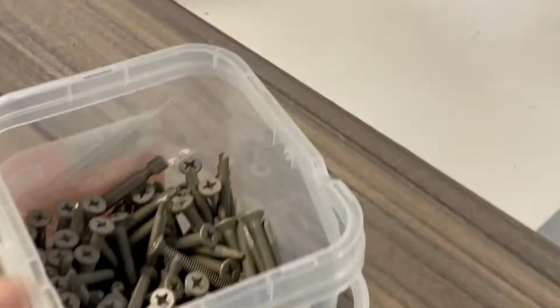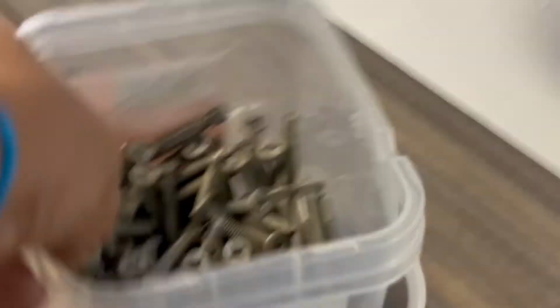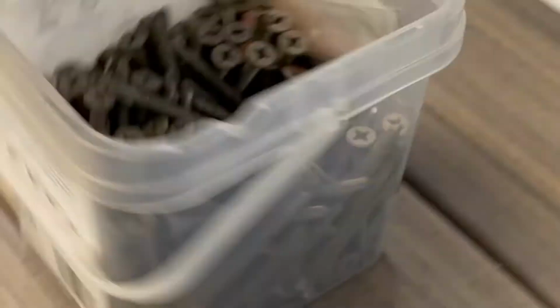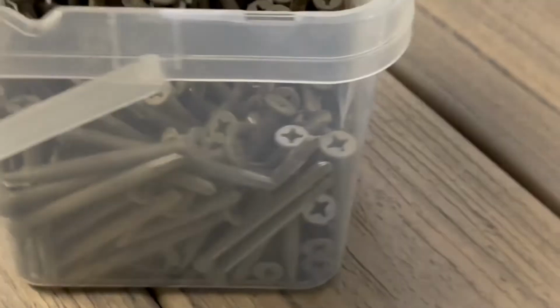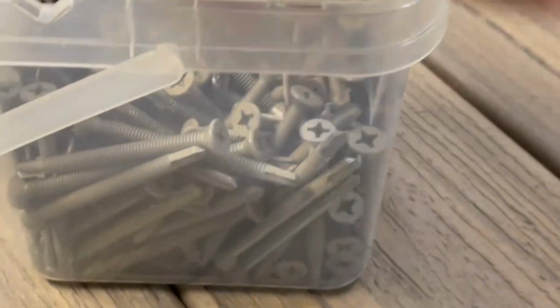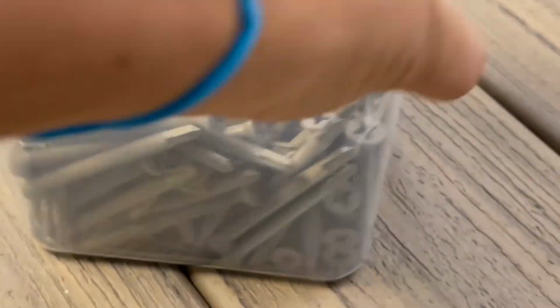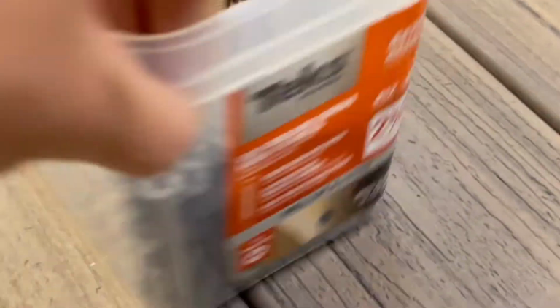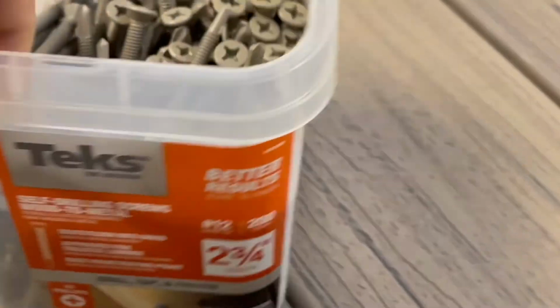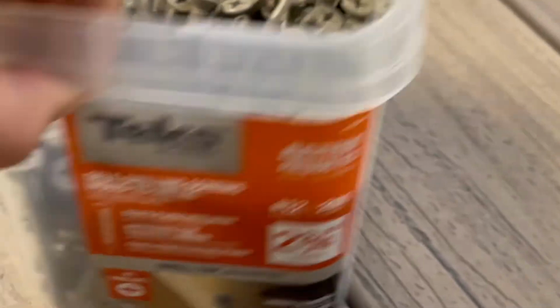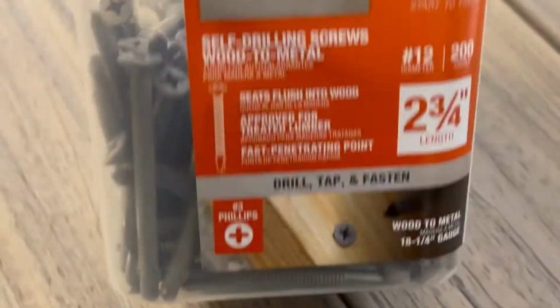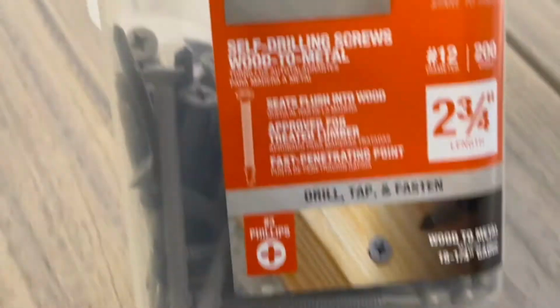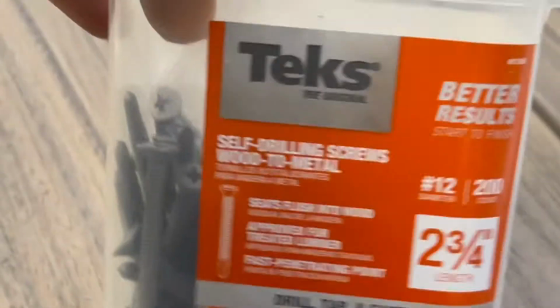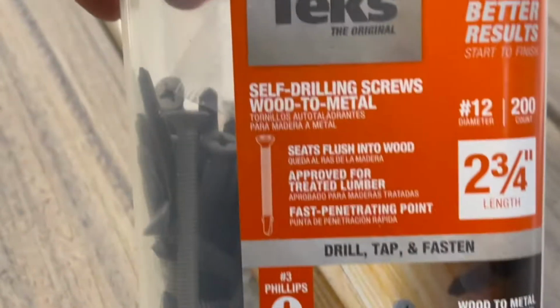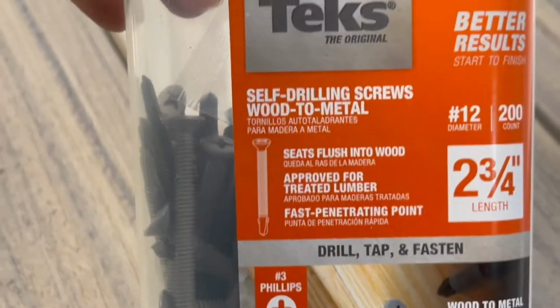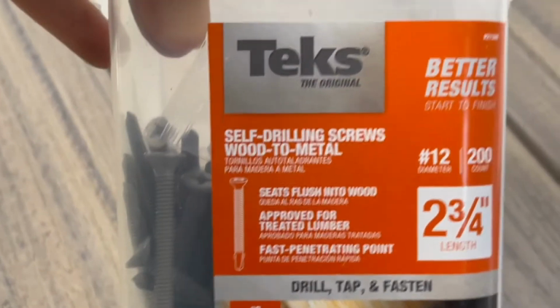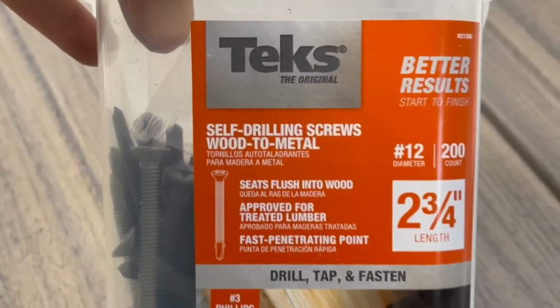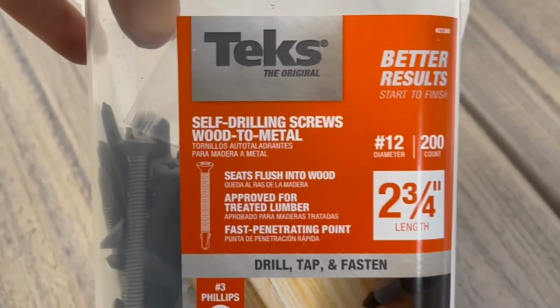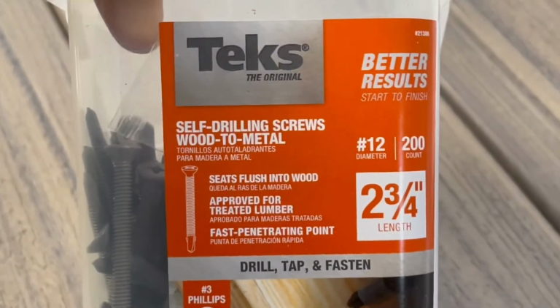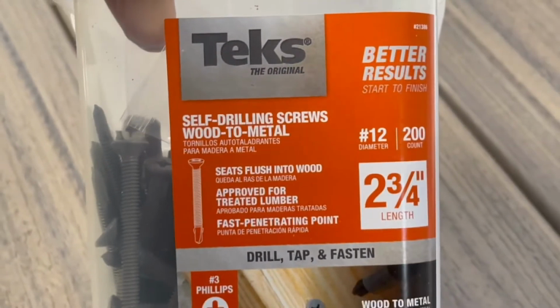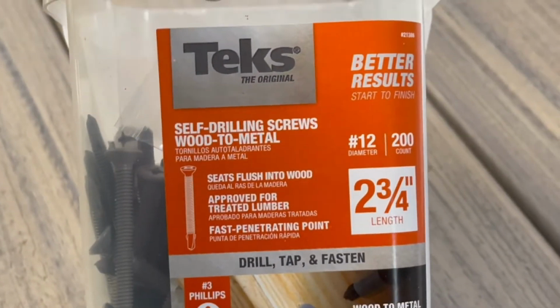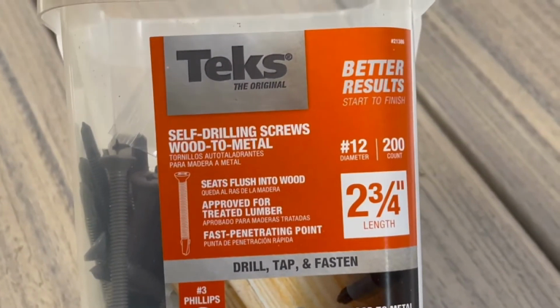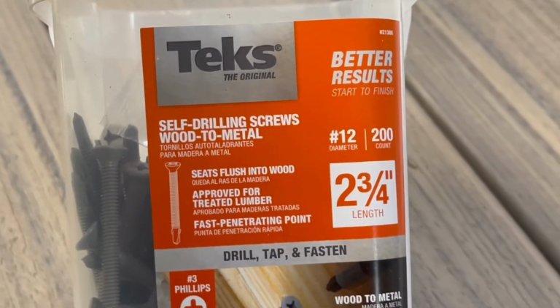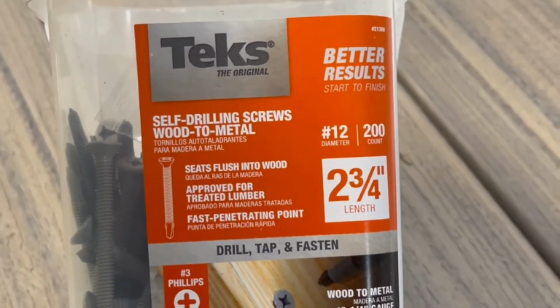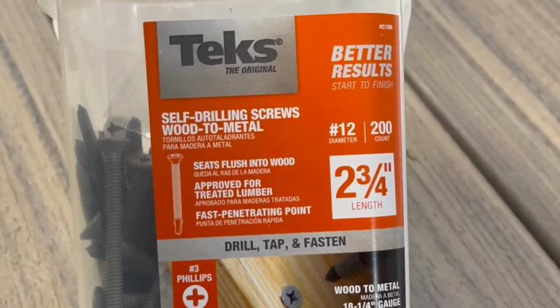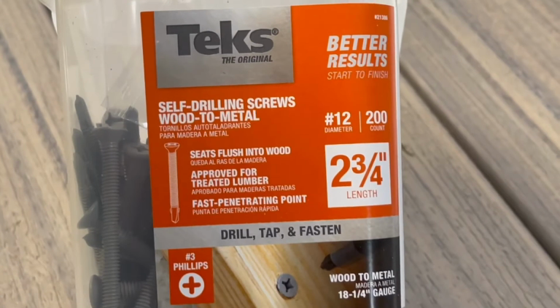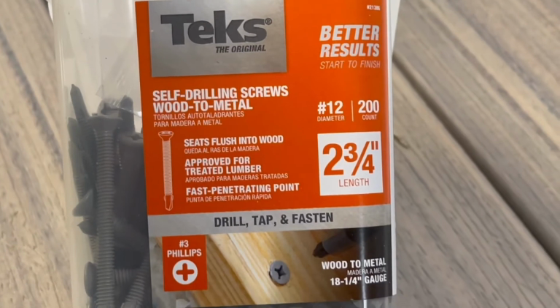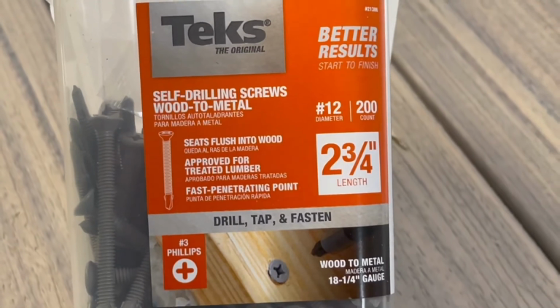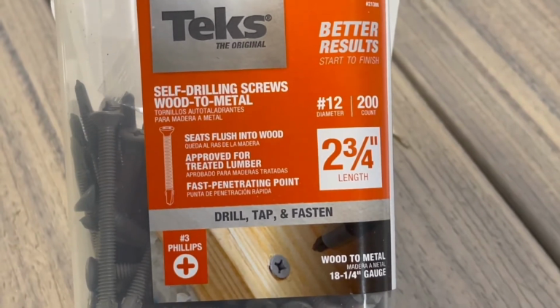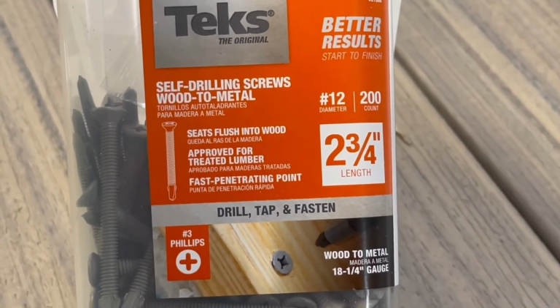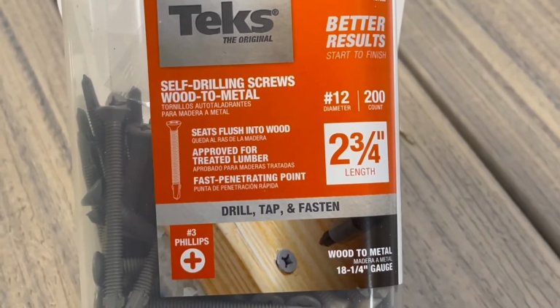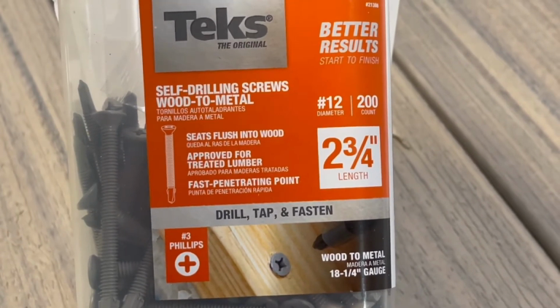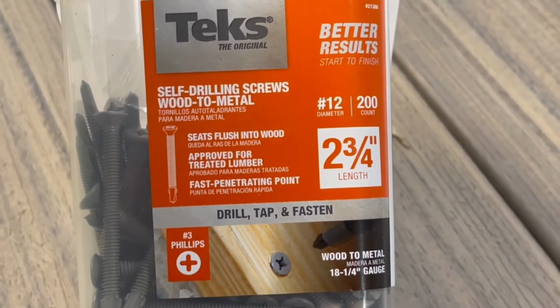We are using Tex self-drilling screws — wood to metal.